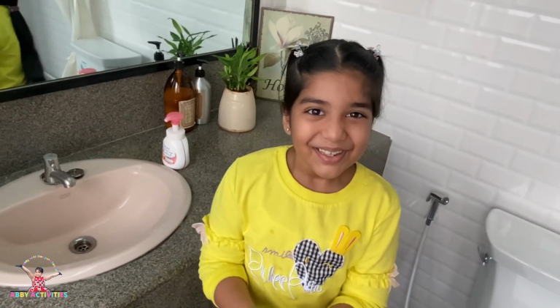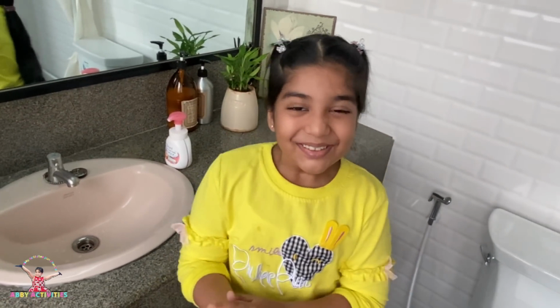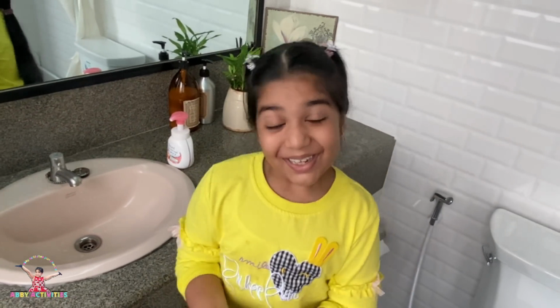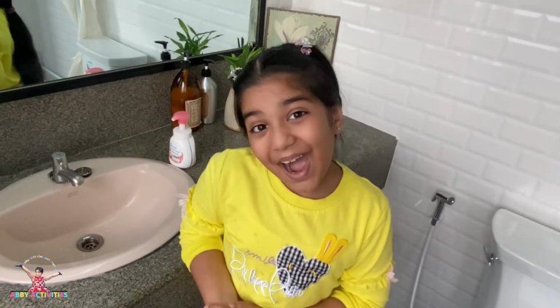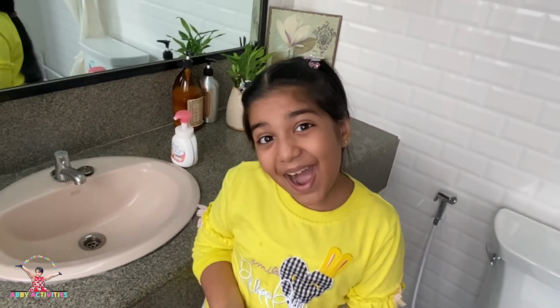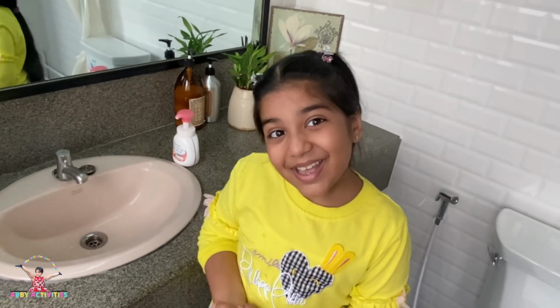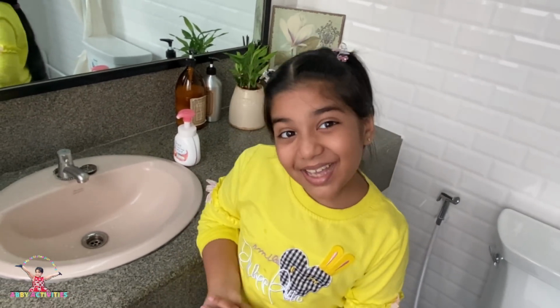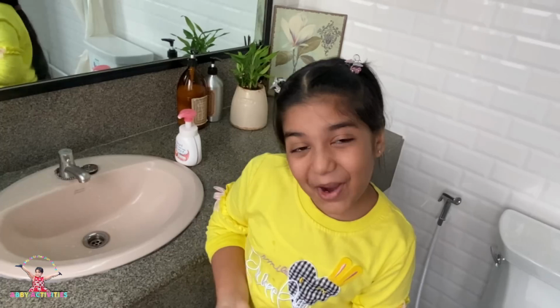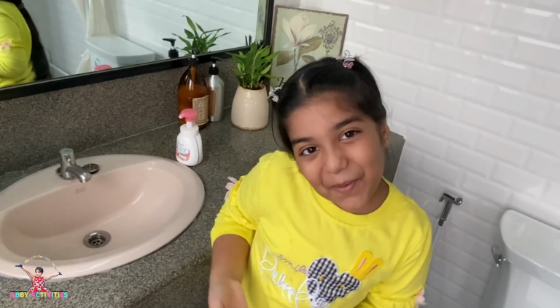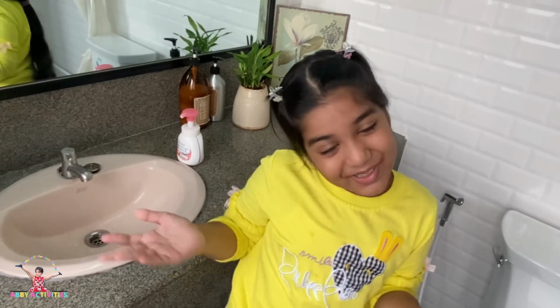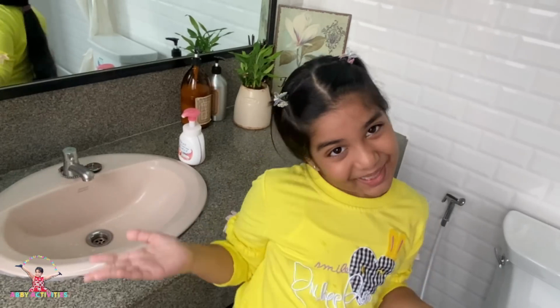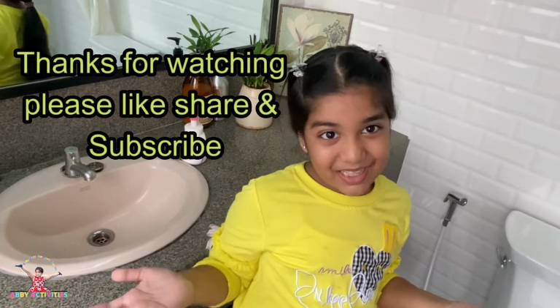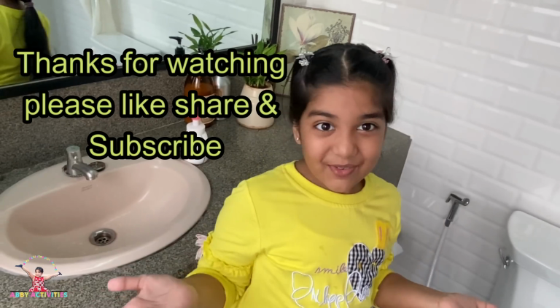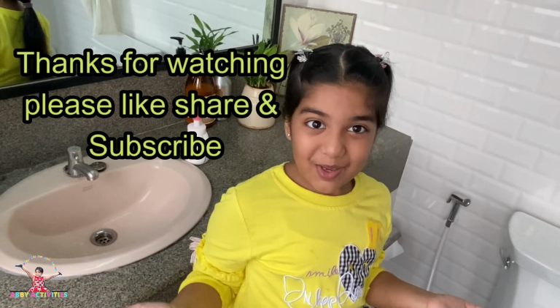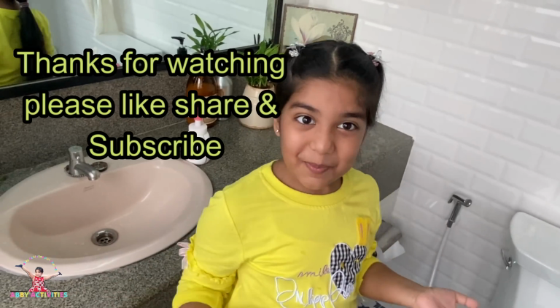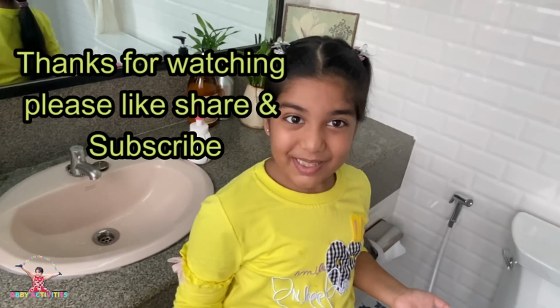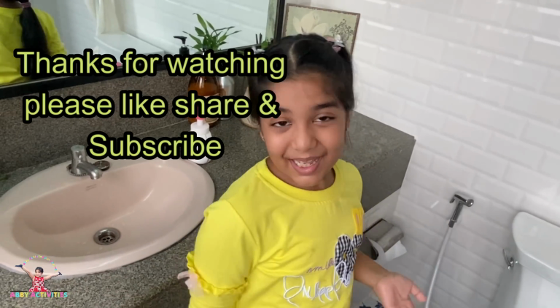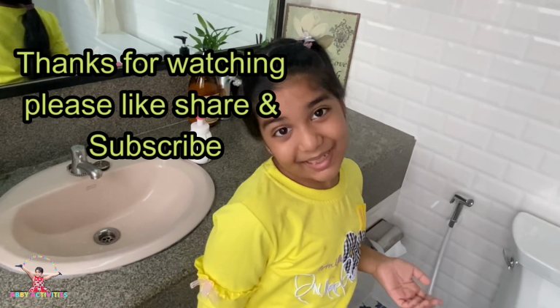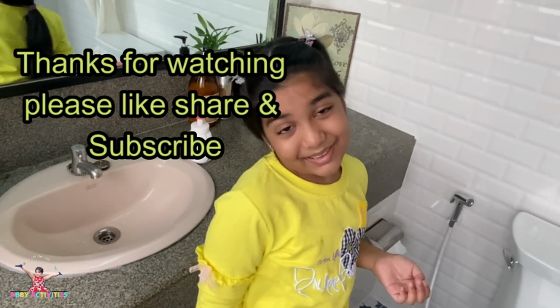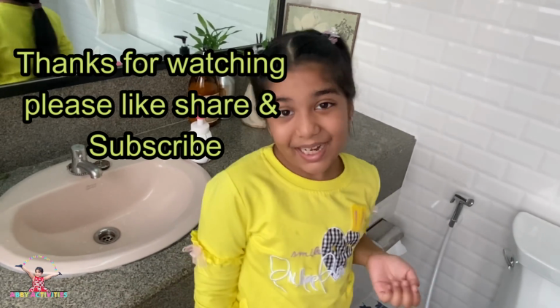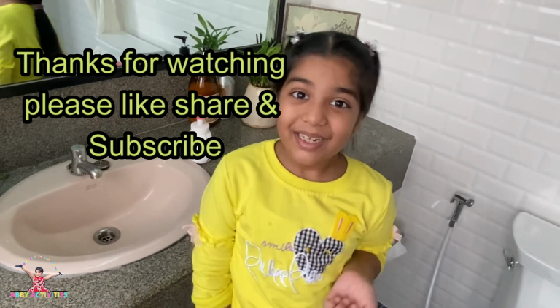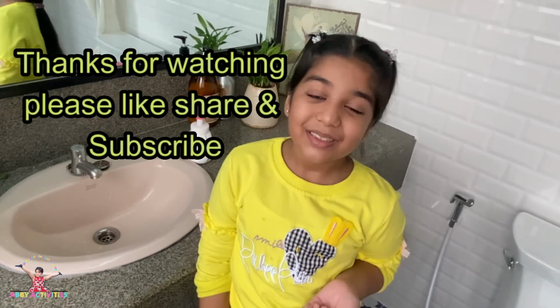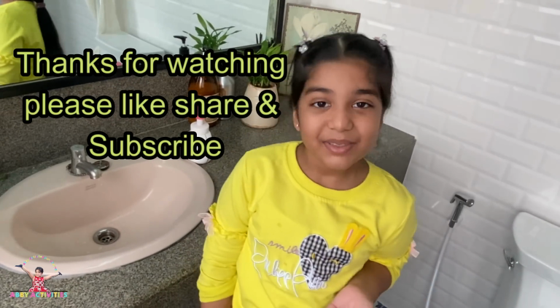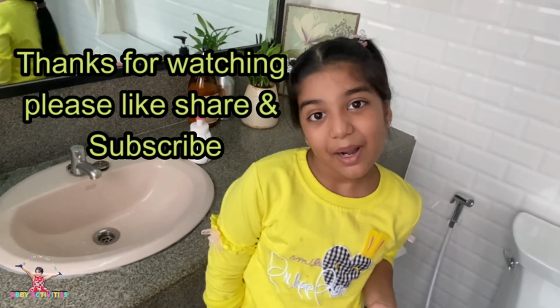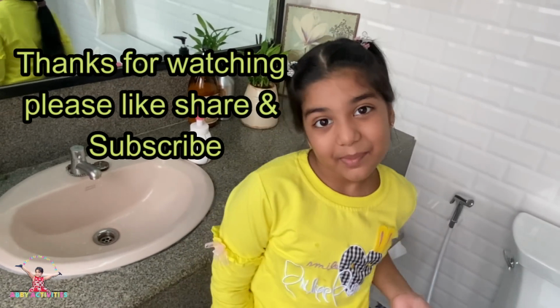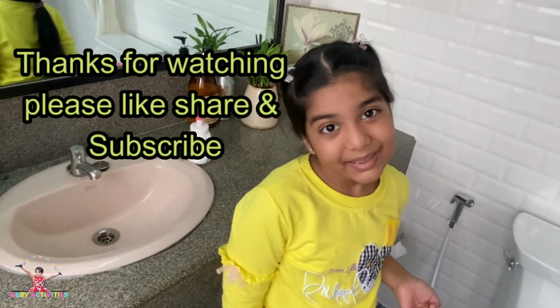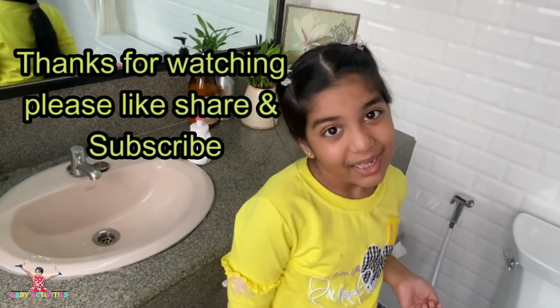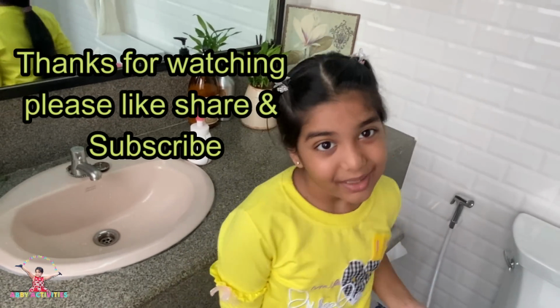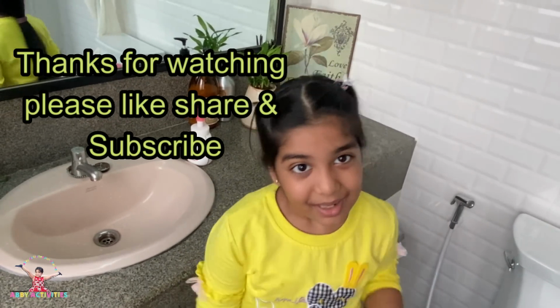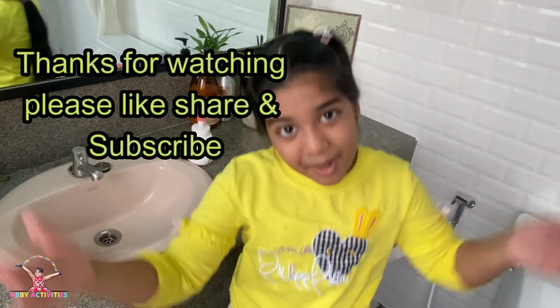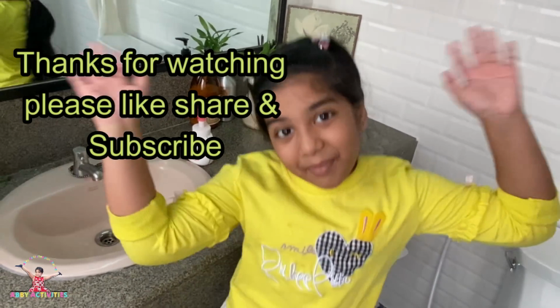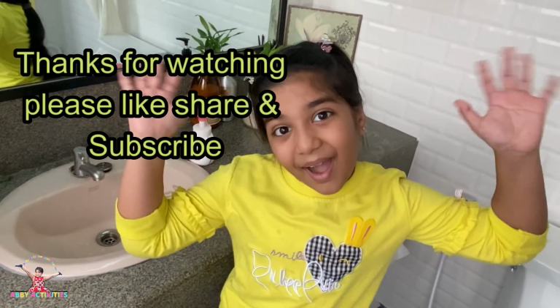Hey guys, I hope you liked the video. Like, share, and subscribe to my channel. Bye!